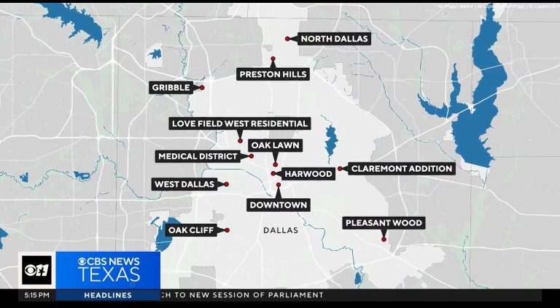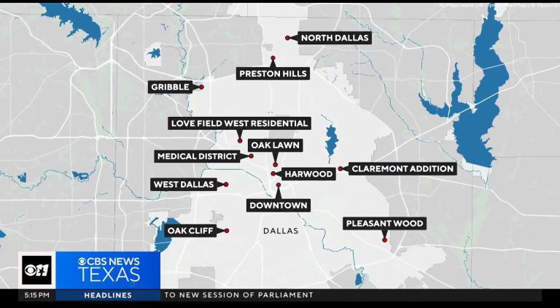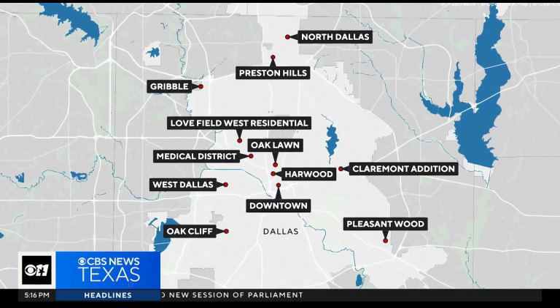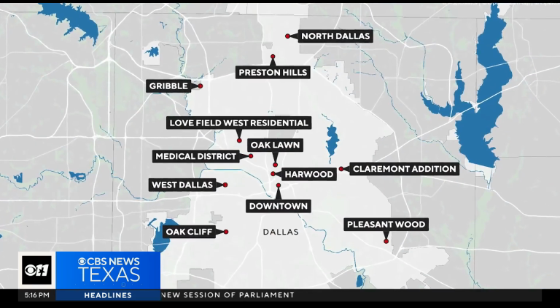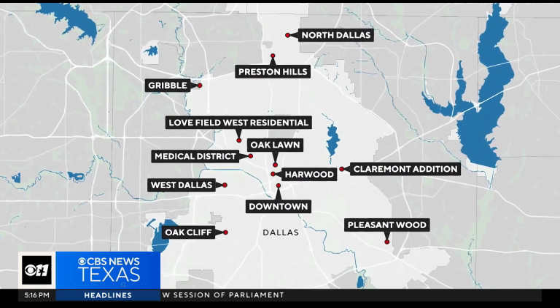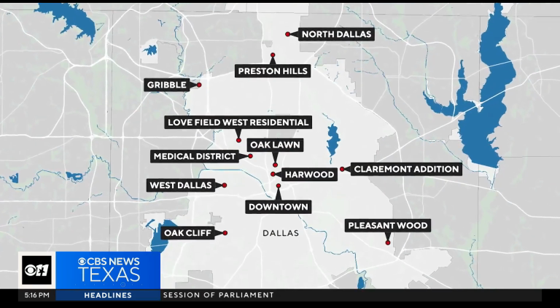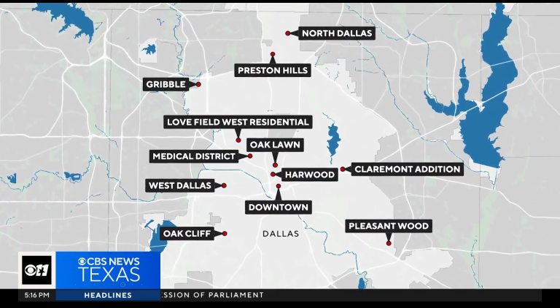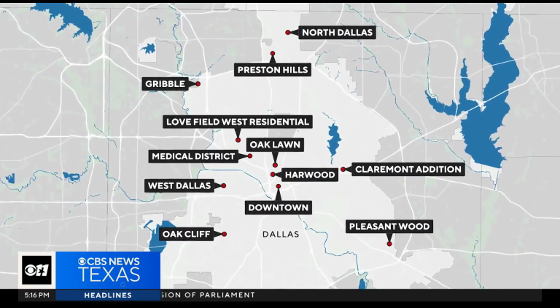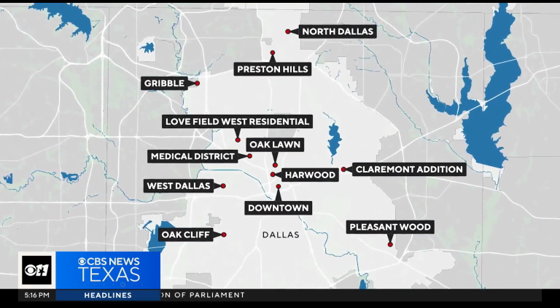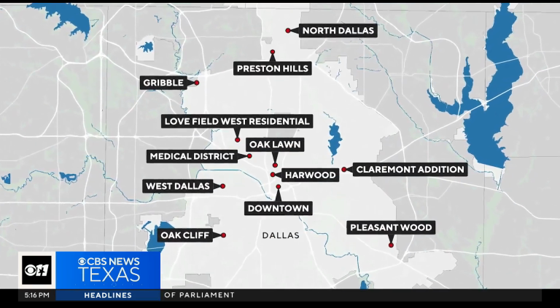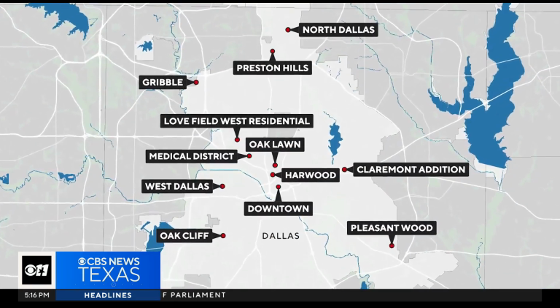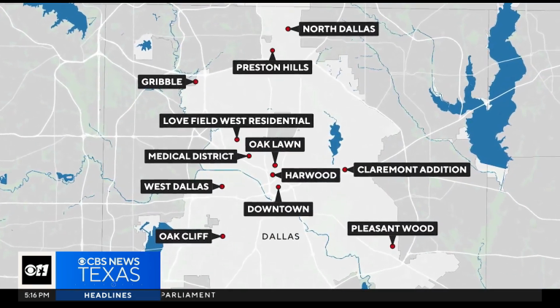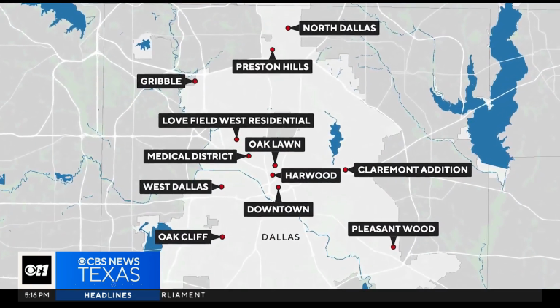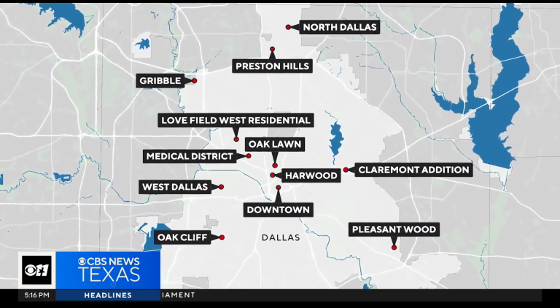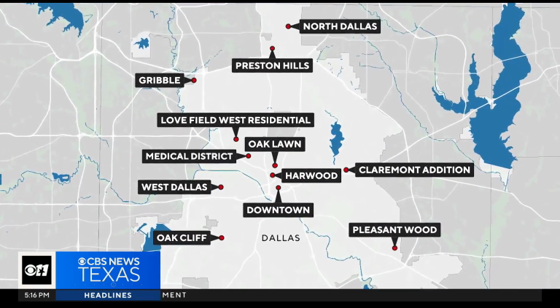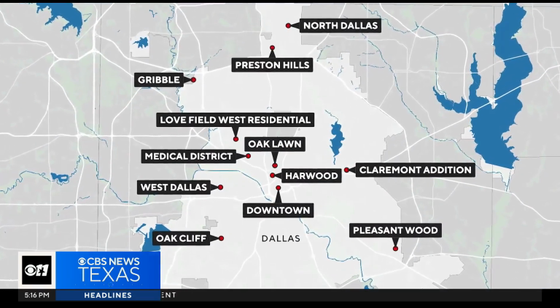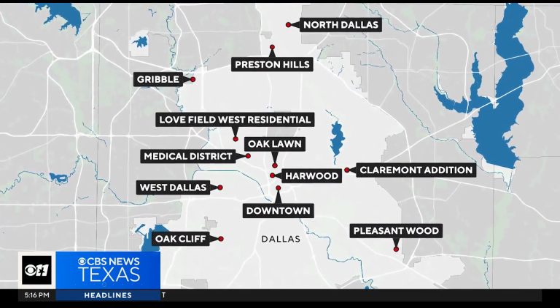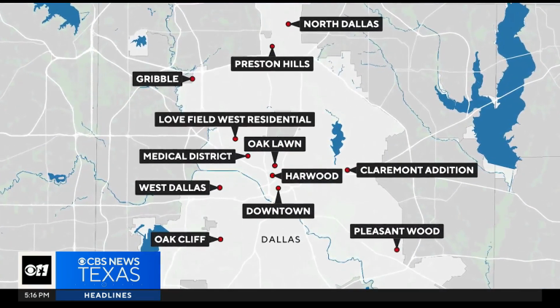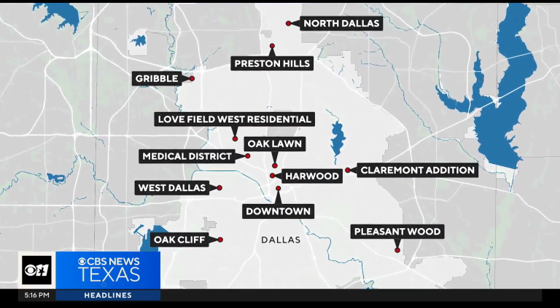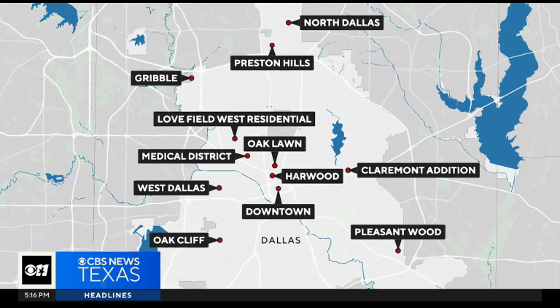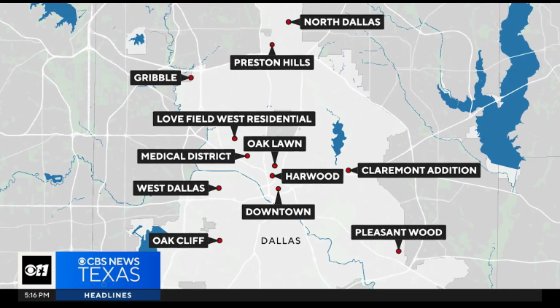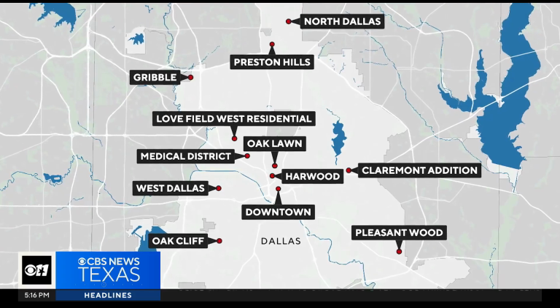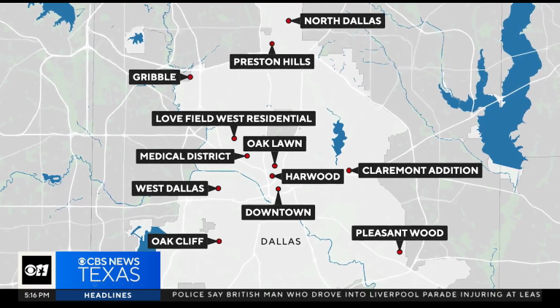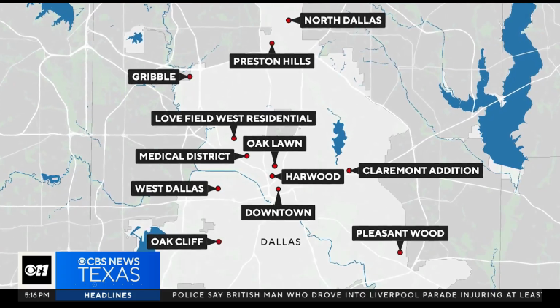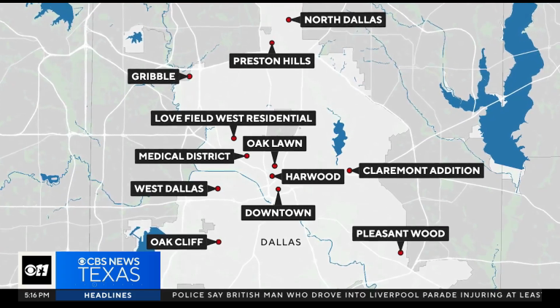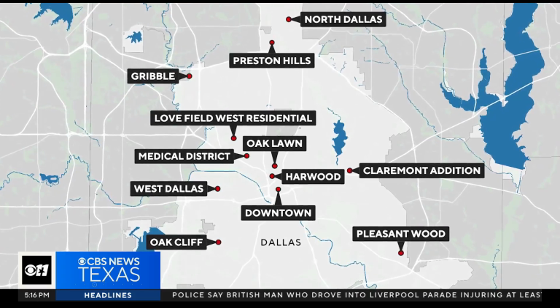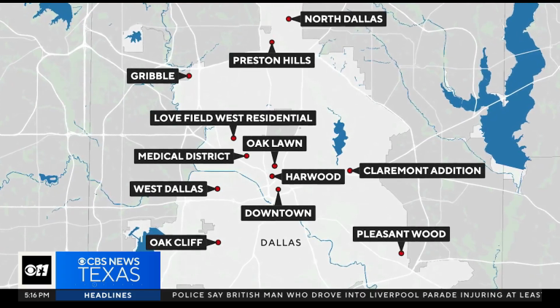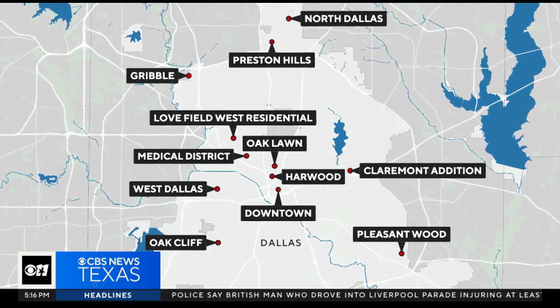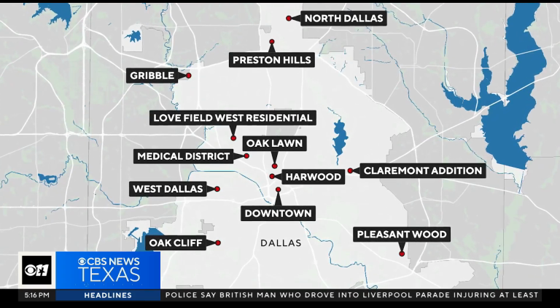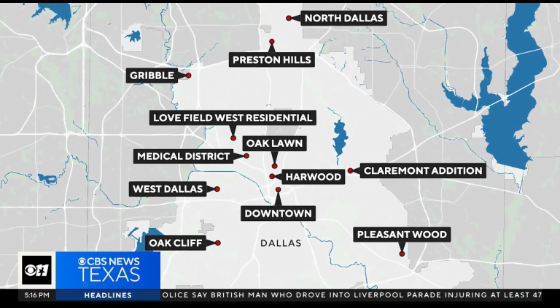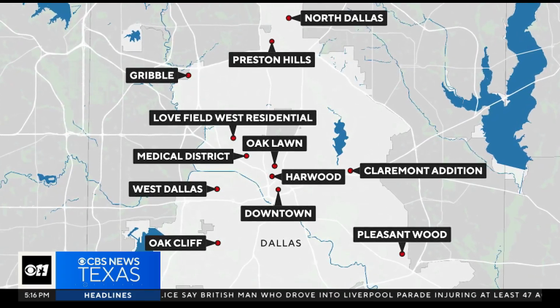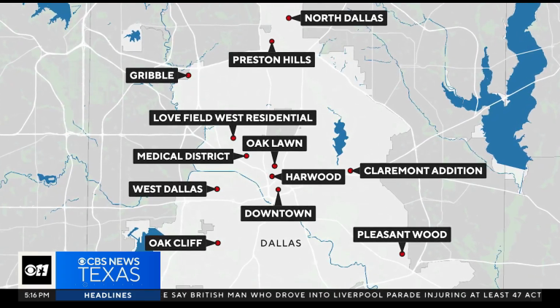Some of the hottest neighborhoods identified in the study were Oak Cliff, Bishop Arts, the Medical District, downtown Oak Lawn, and North Dallas.